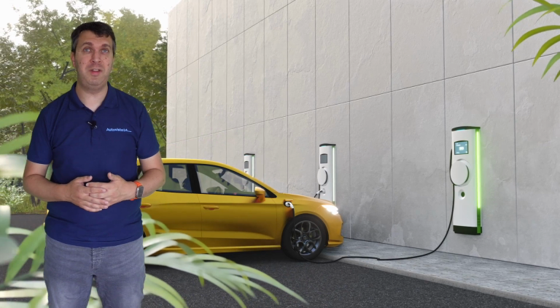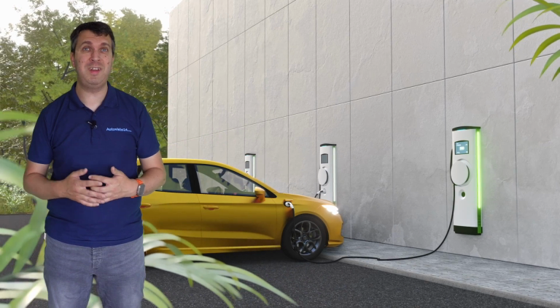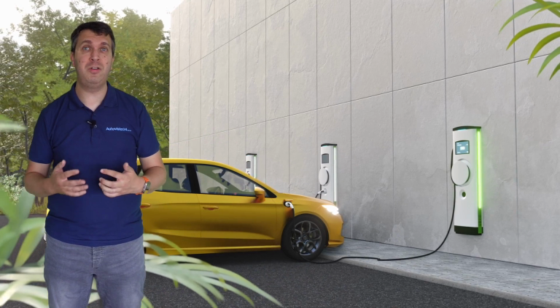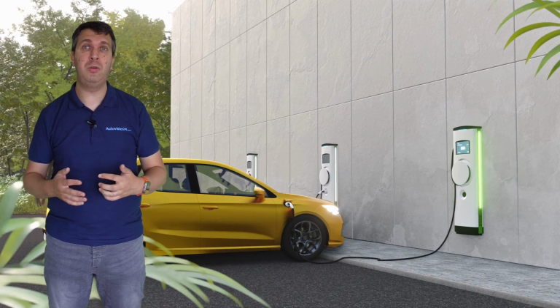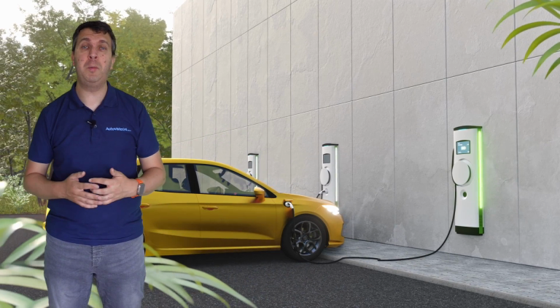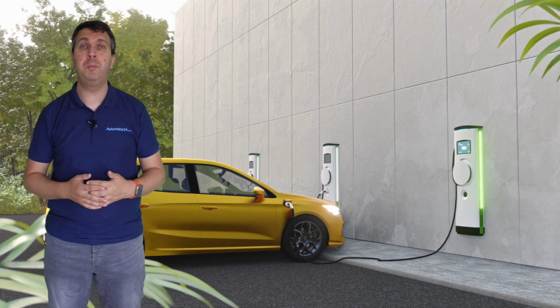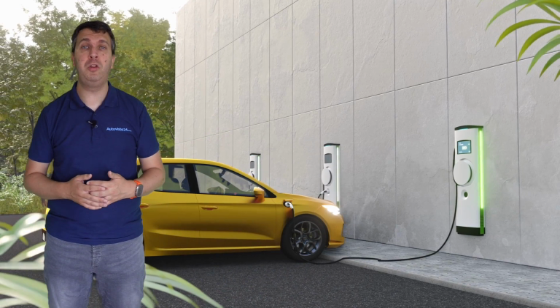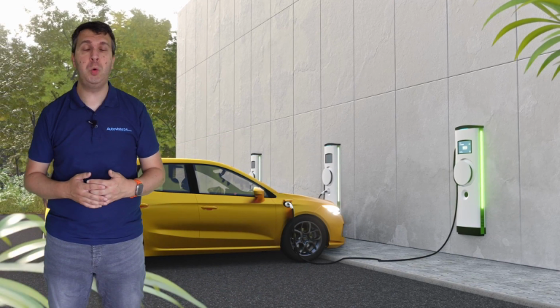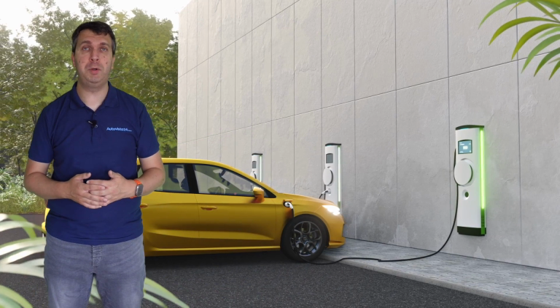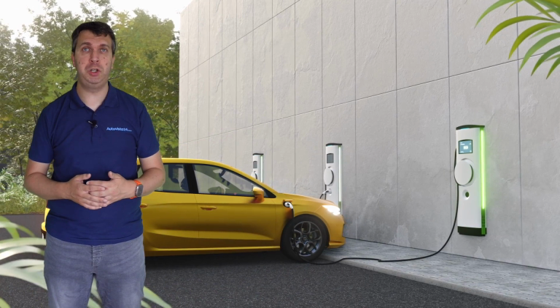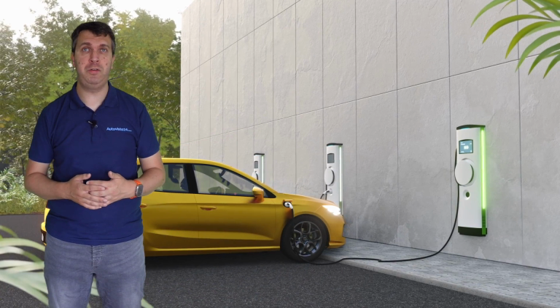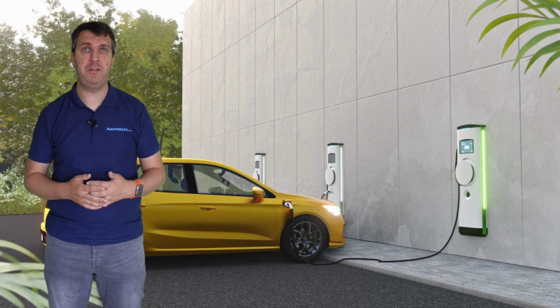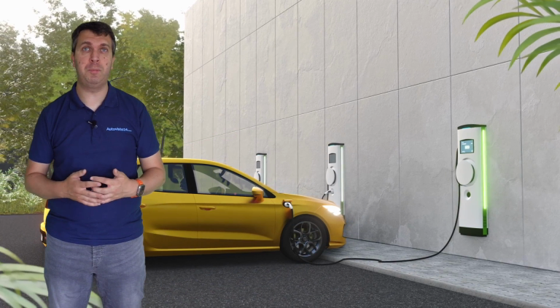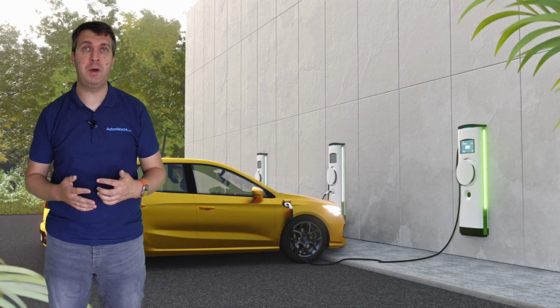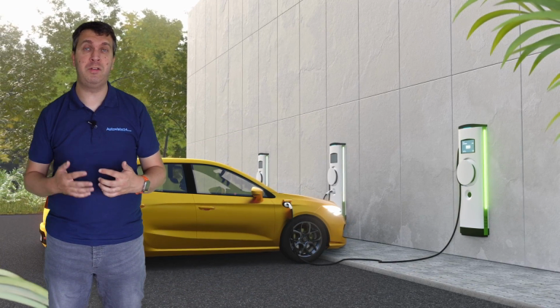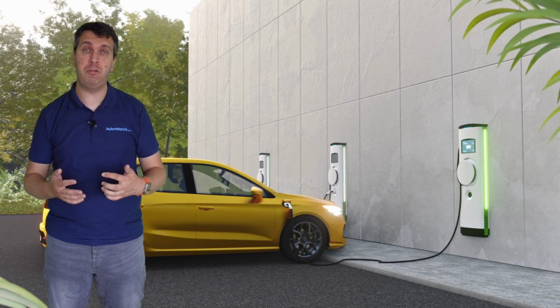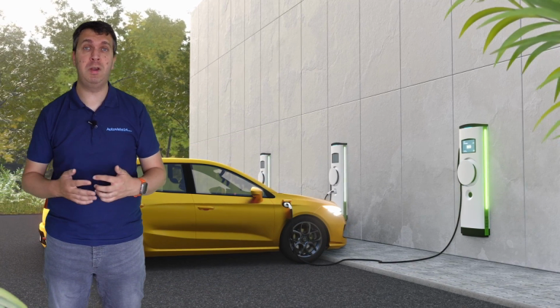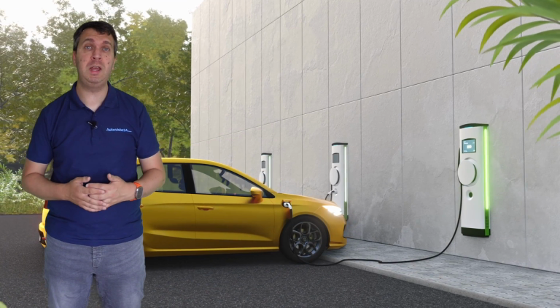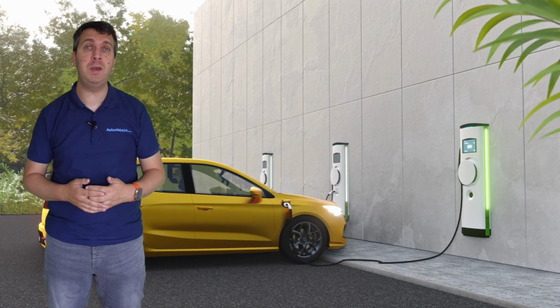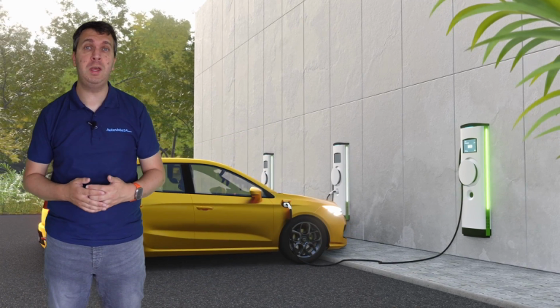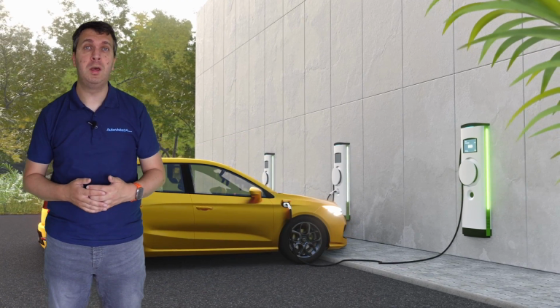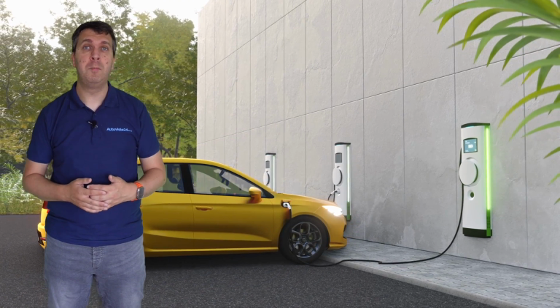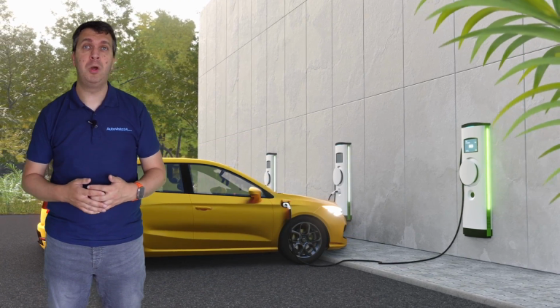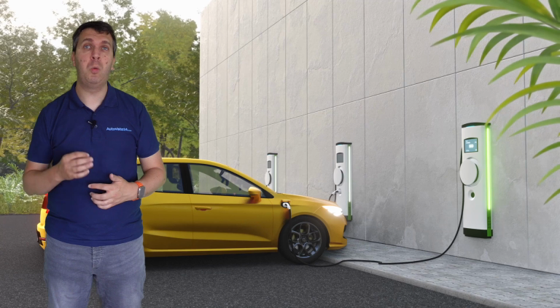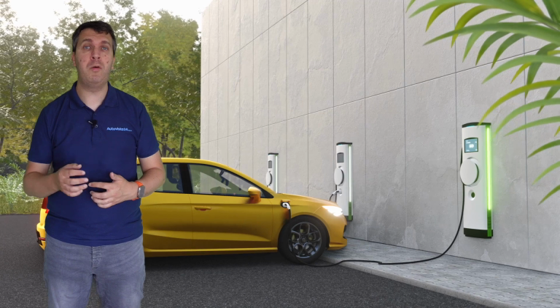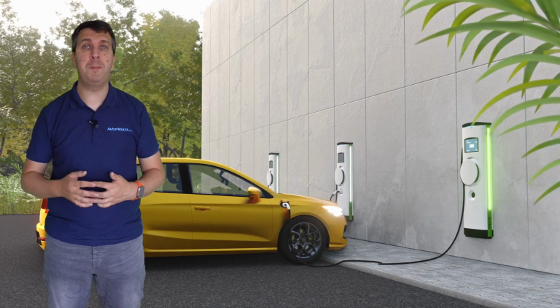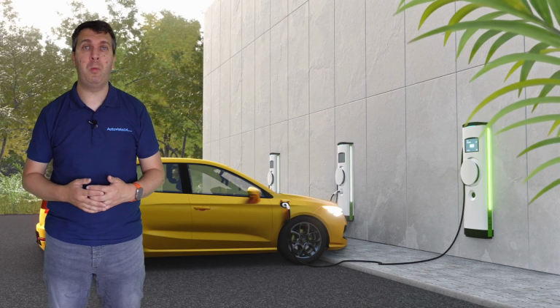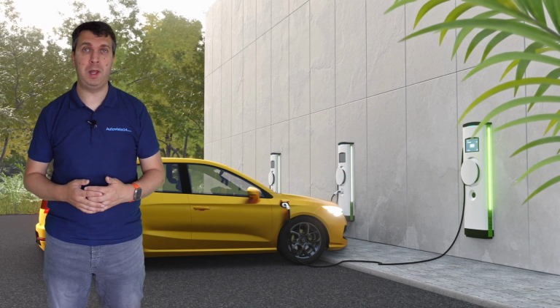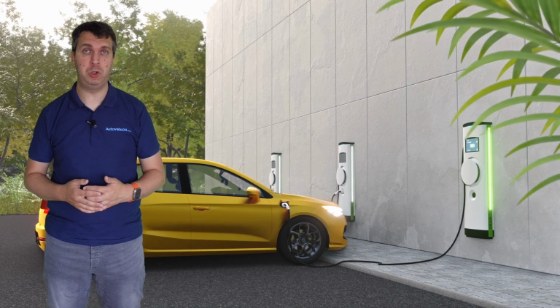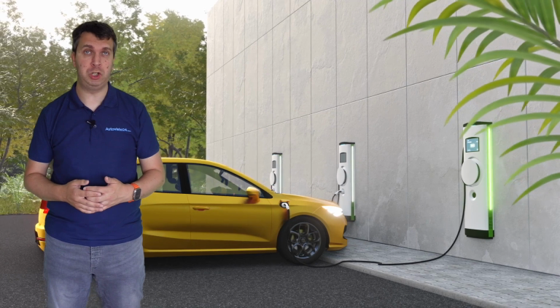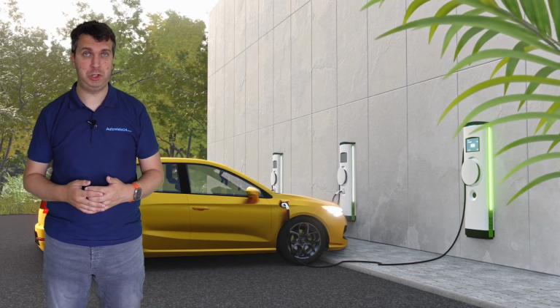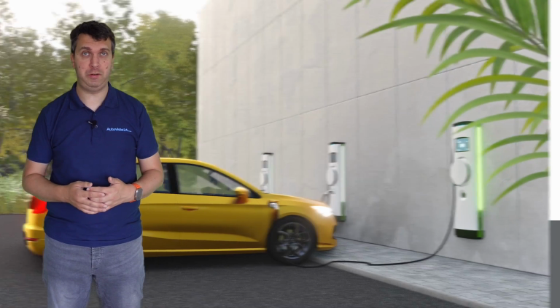Charging networks are continuing to grow across Europe, and as they do, they will open new opportunities to buyers considering an EV but who are worried about where they will charge it.